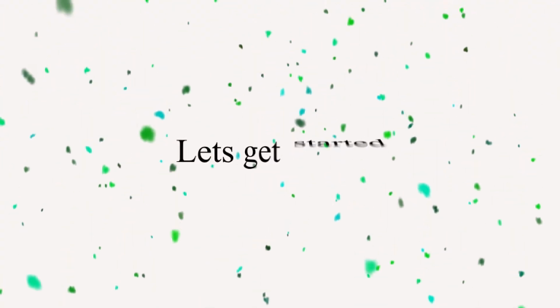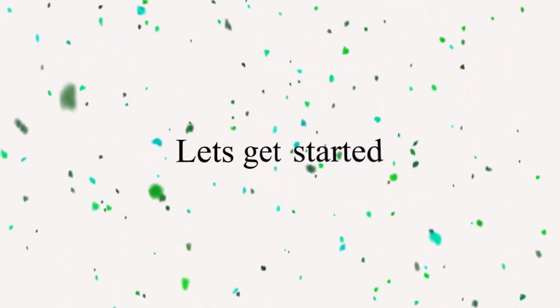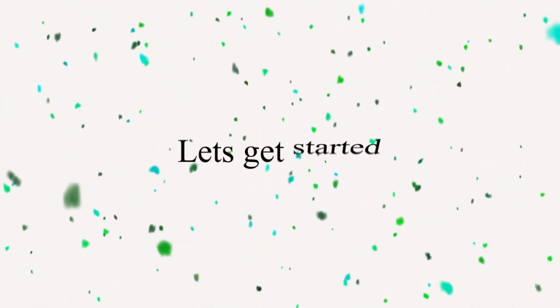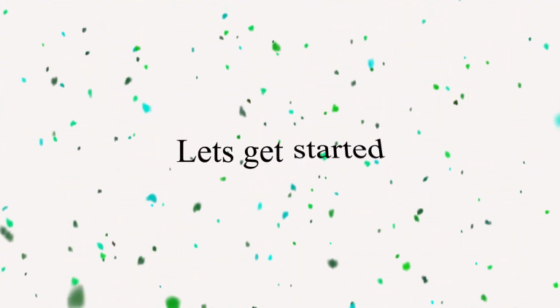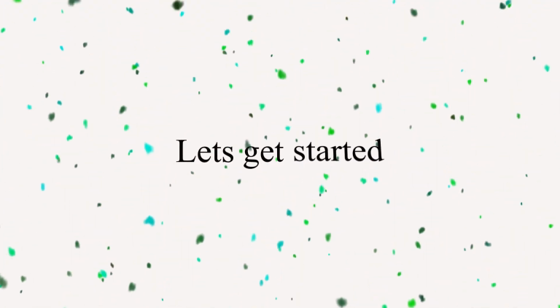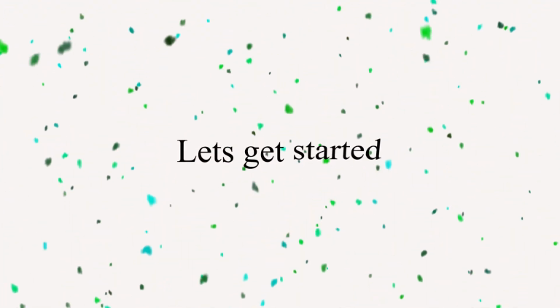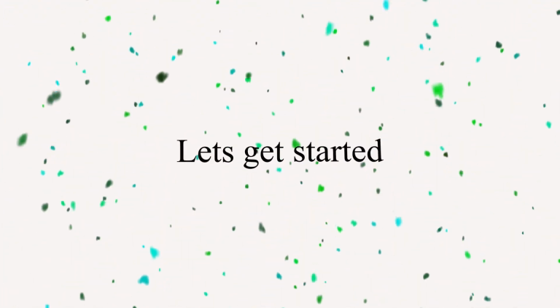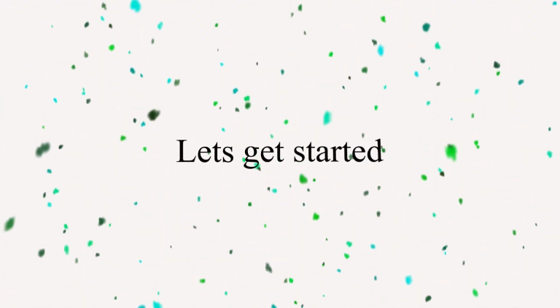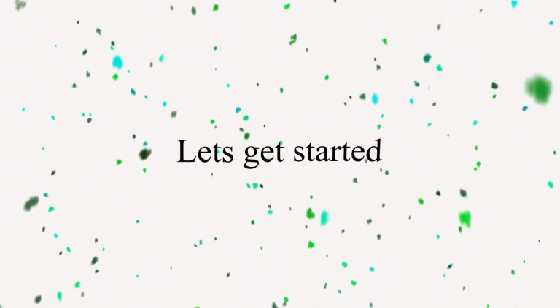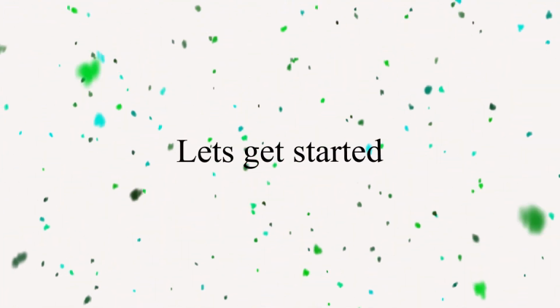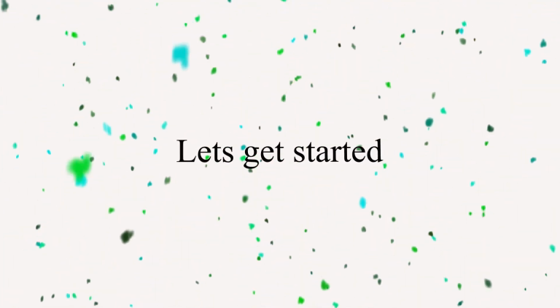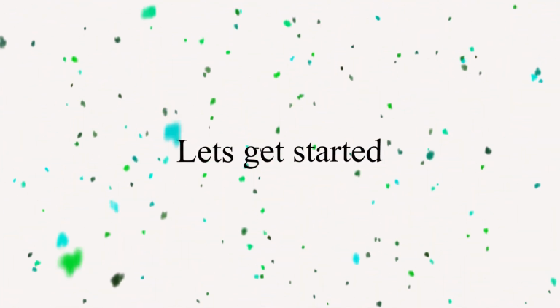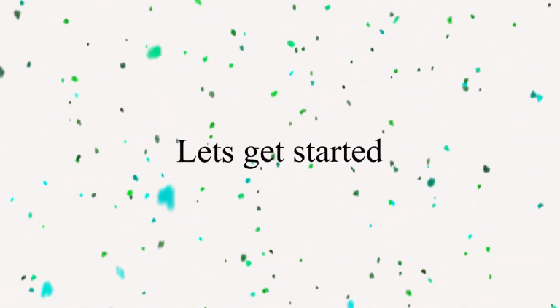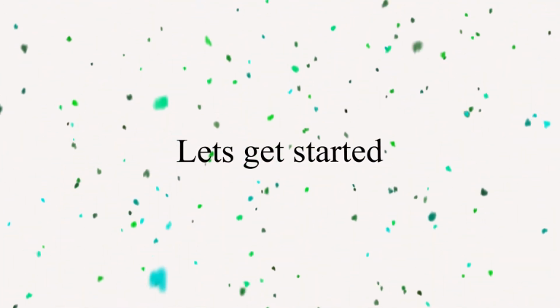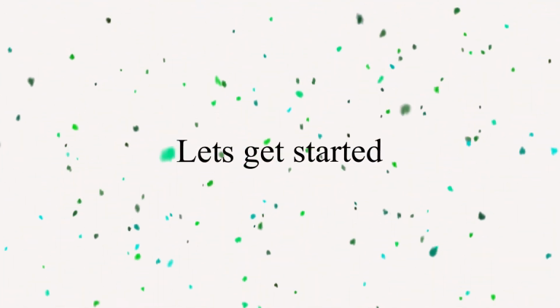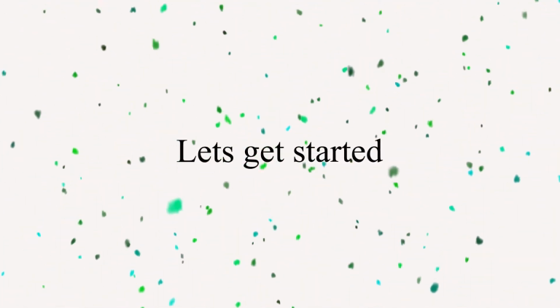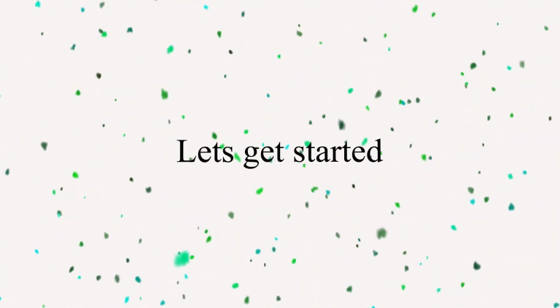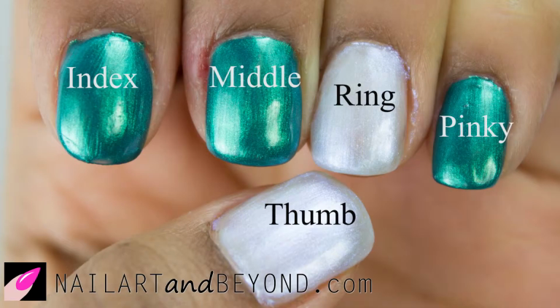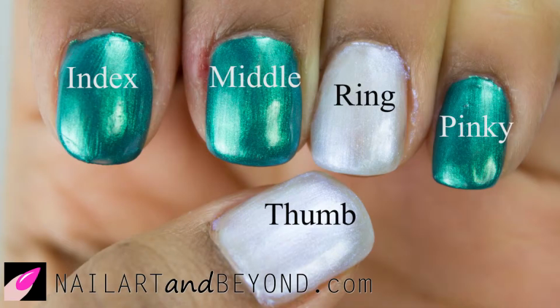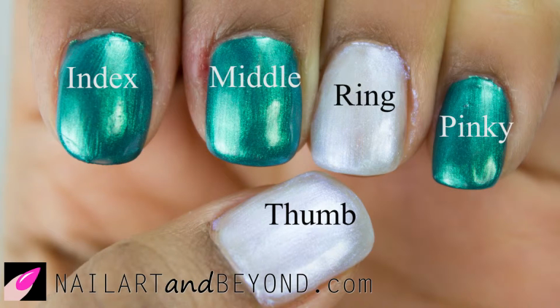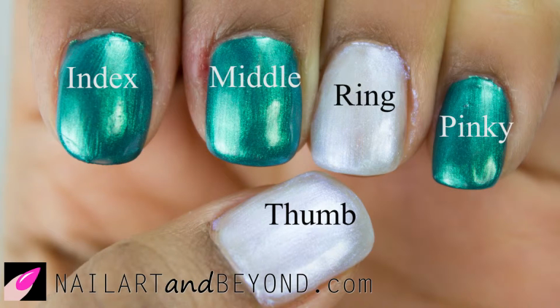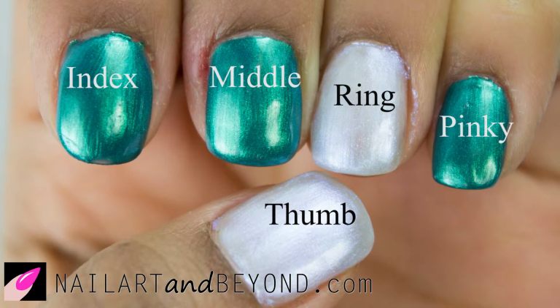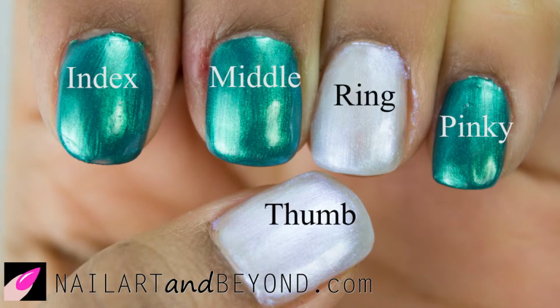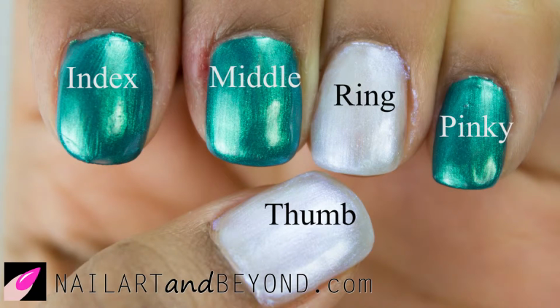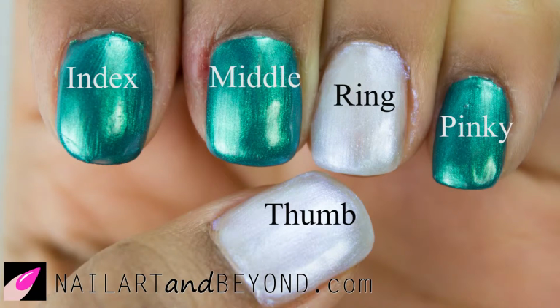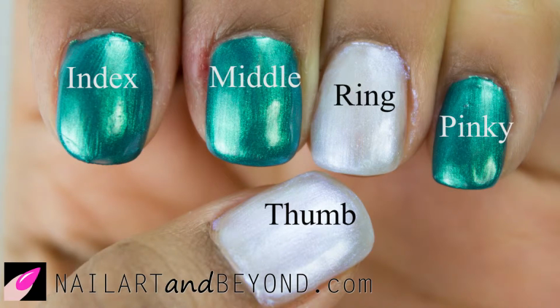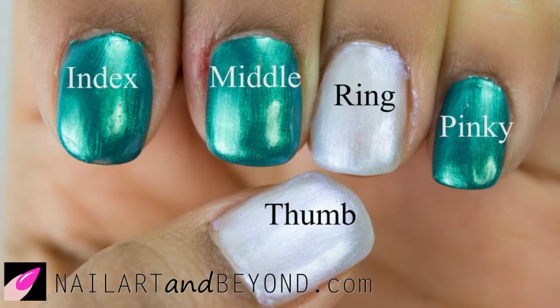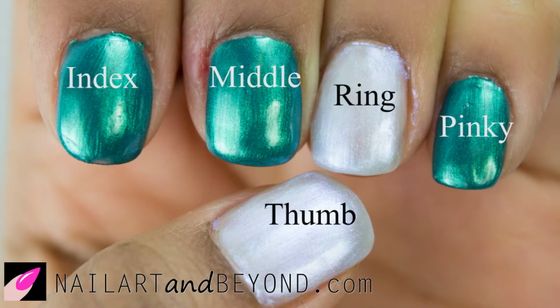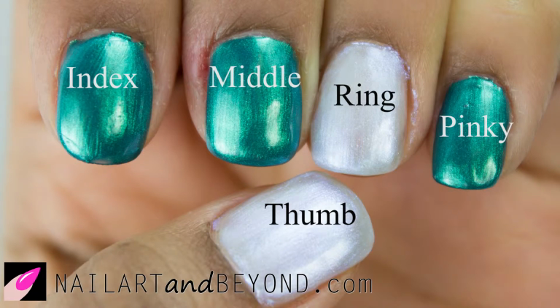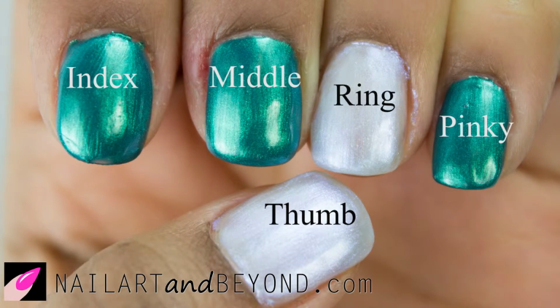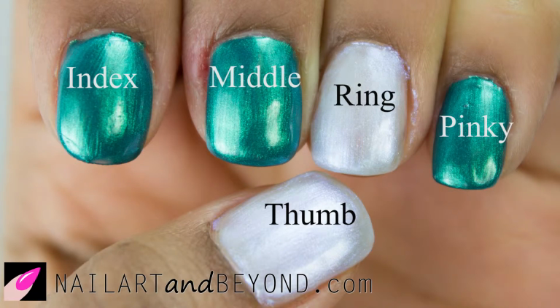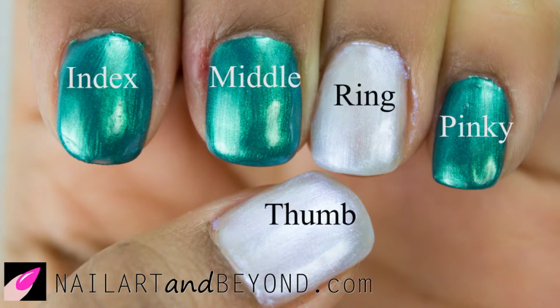Don't forget your base coat. Let's get started! I'm using the ring and the thumb for my decals.